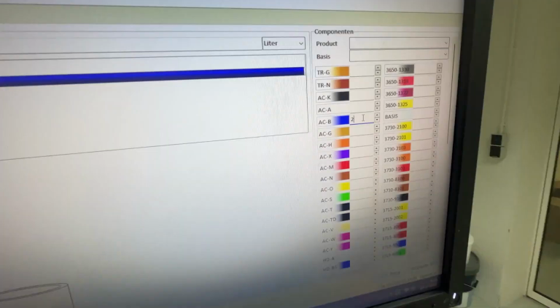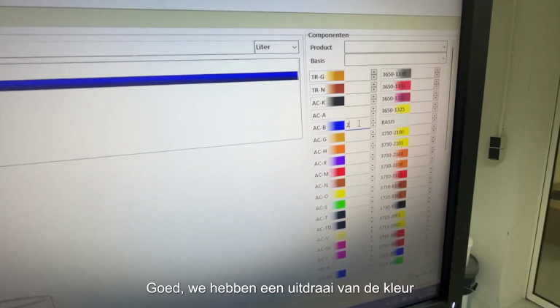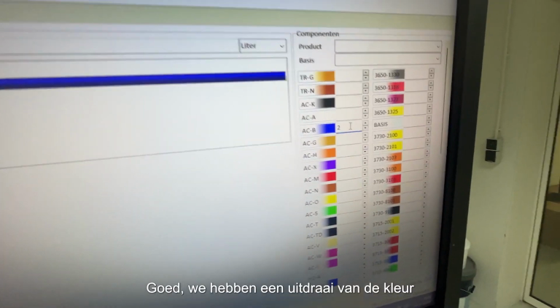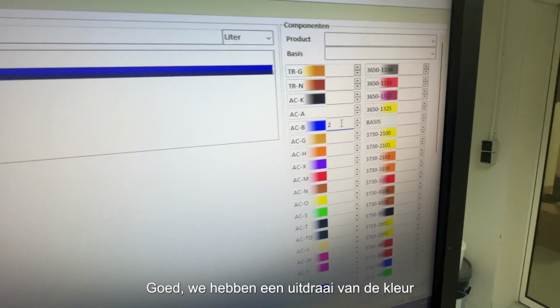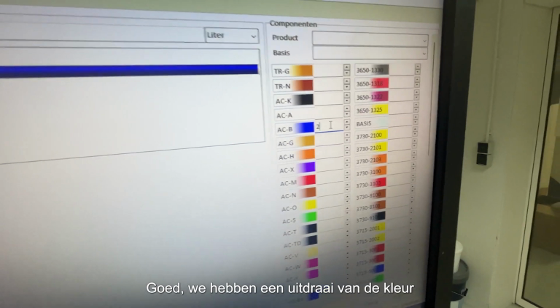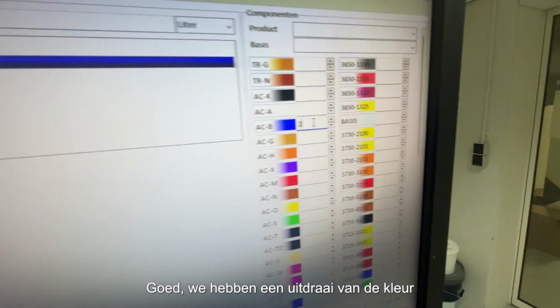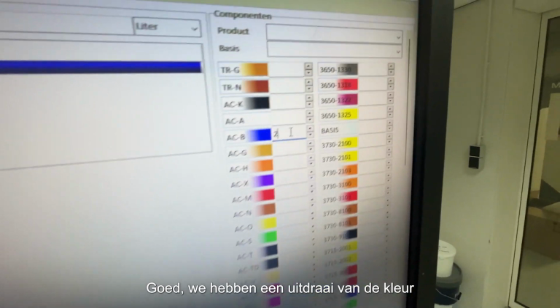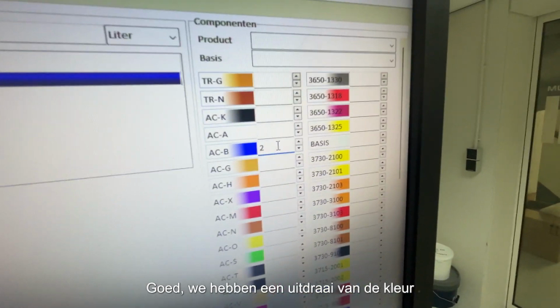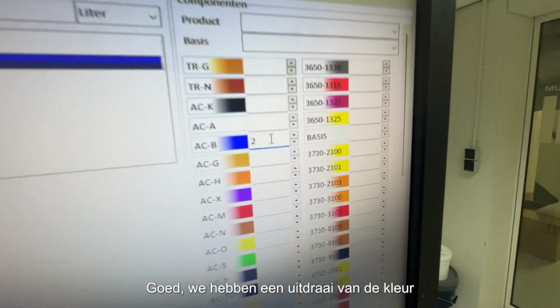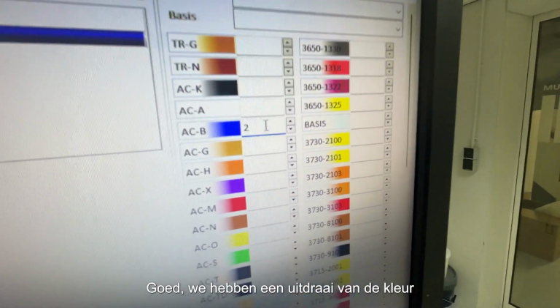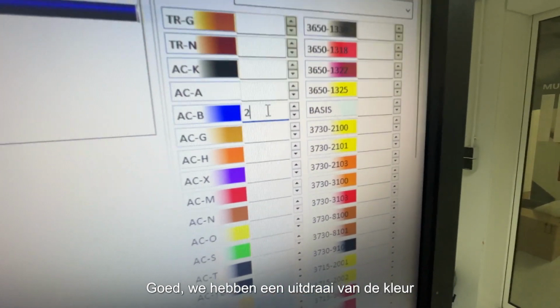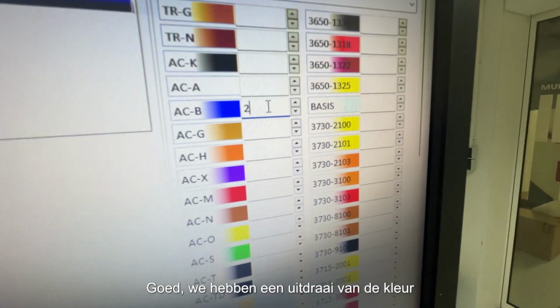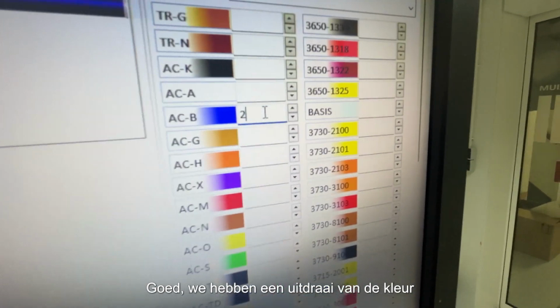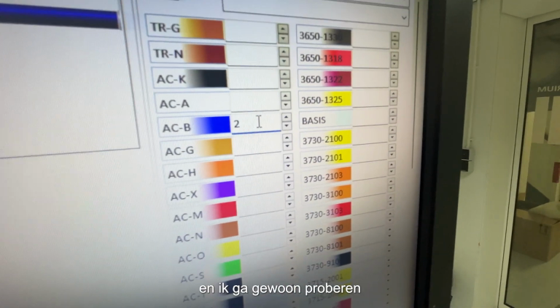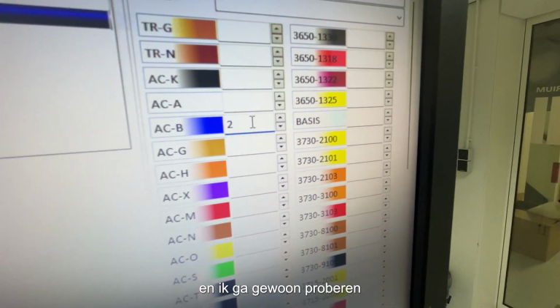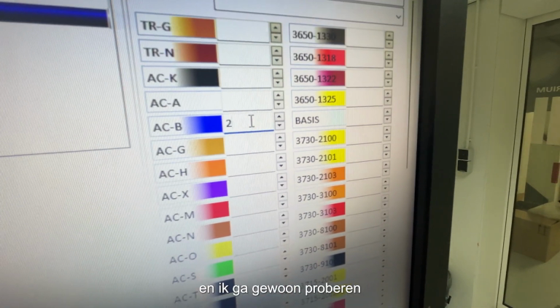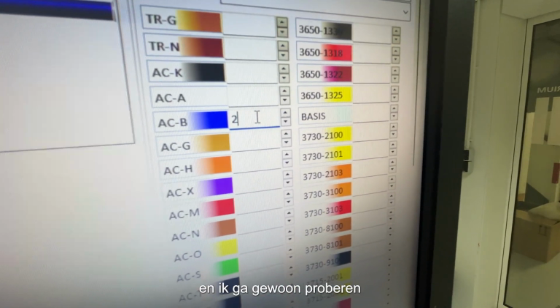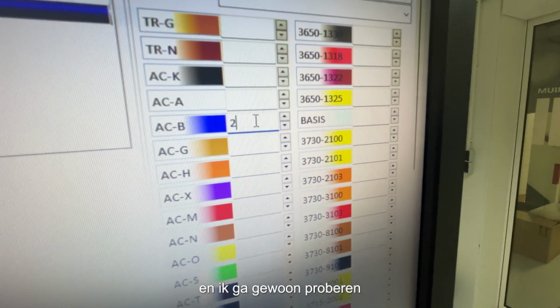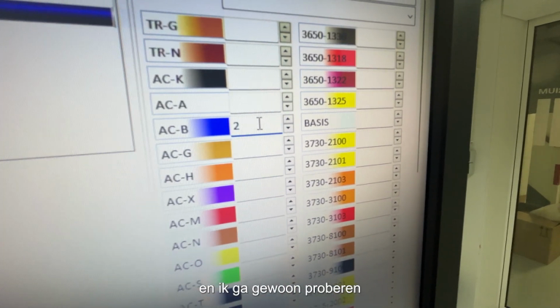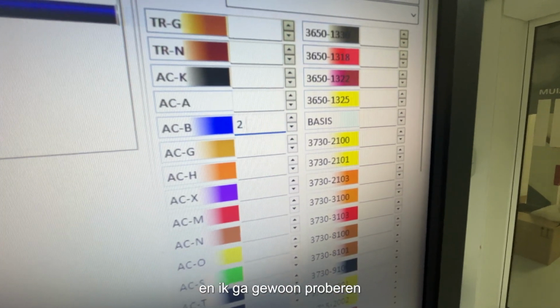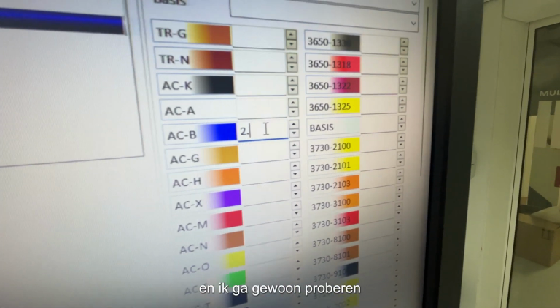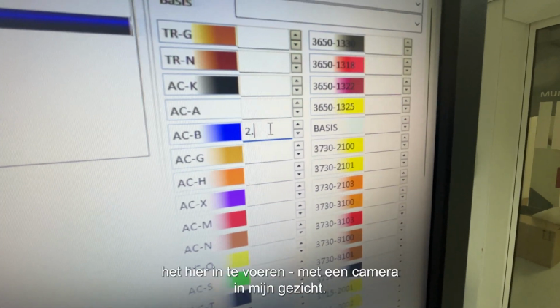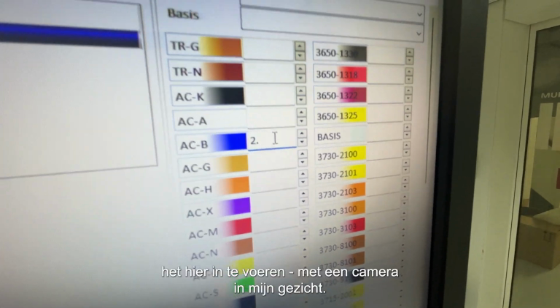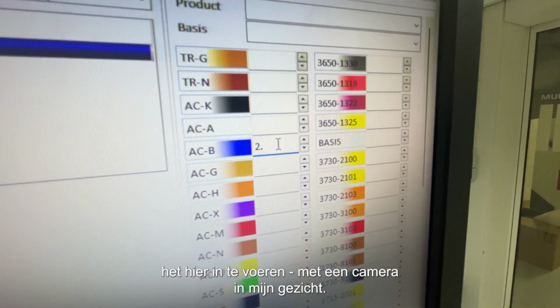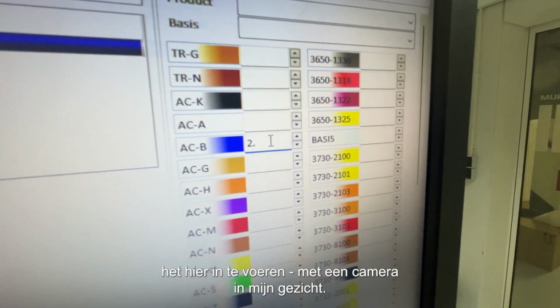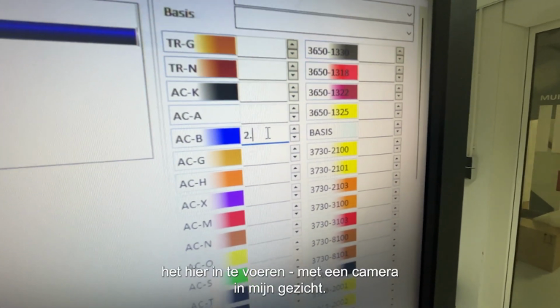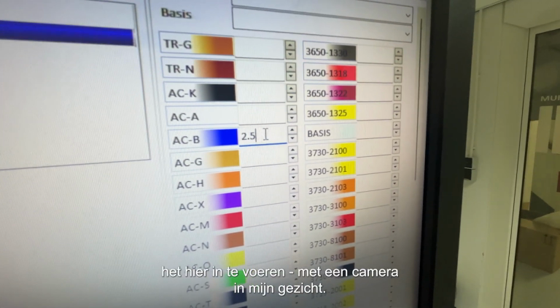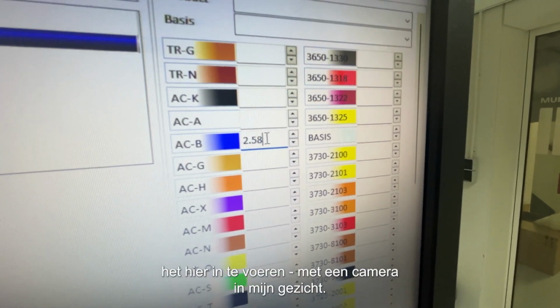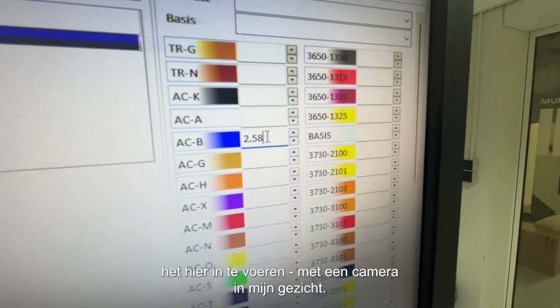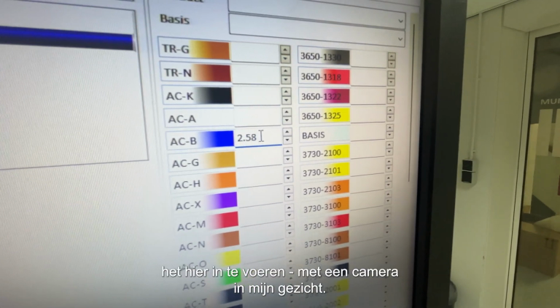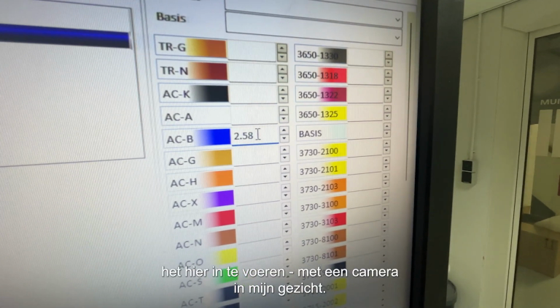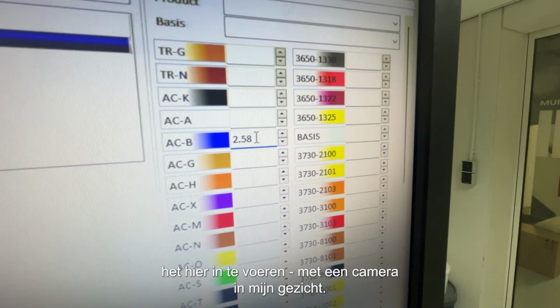We've got a colour receipt and I'm just going to try and get it in here with the camera in my face.